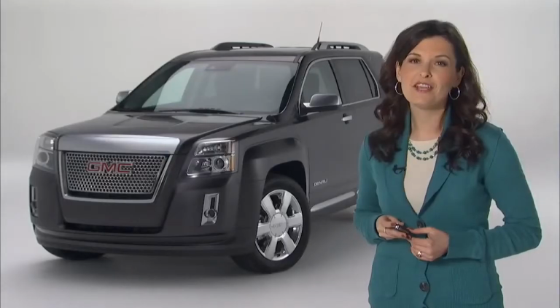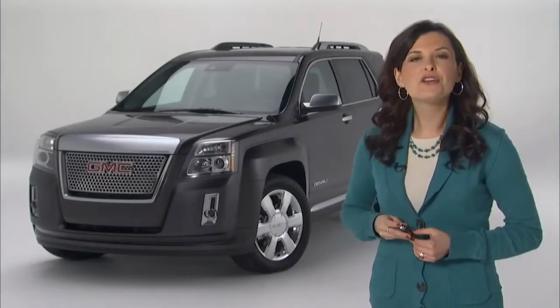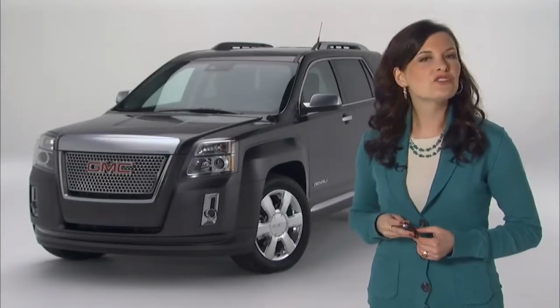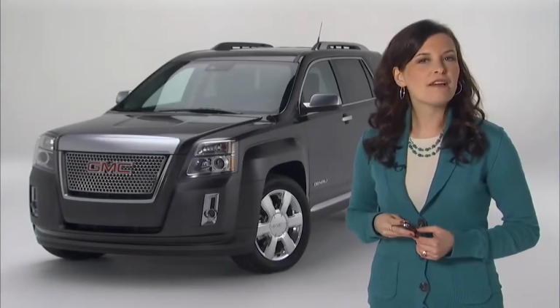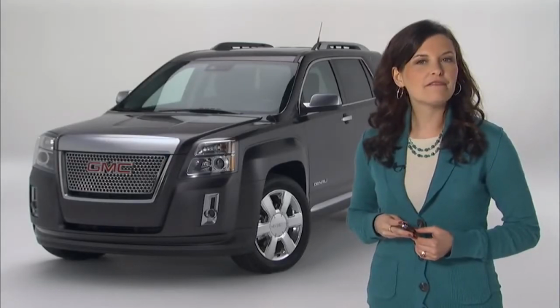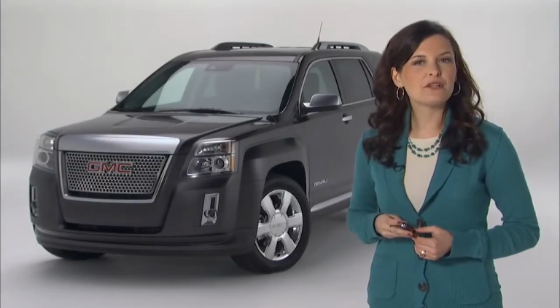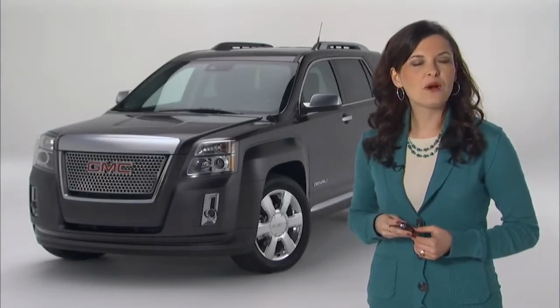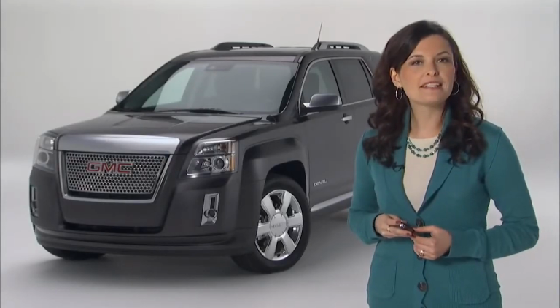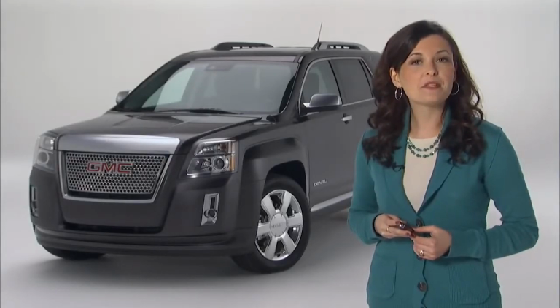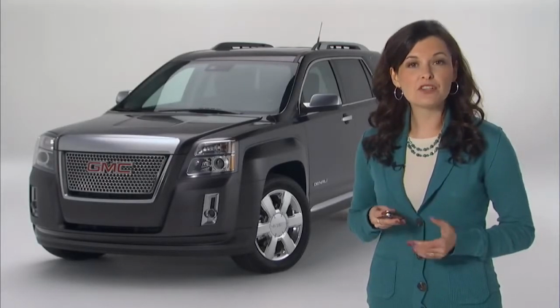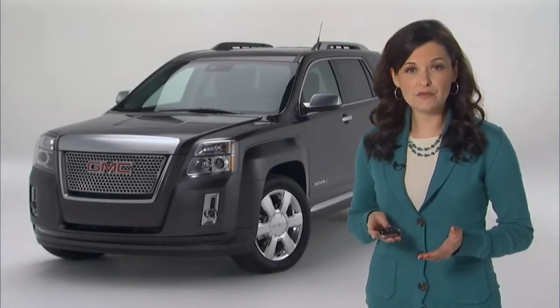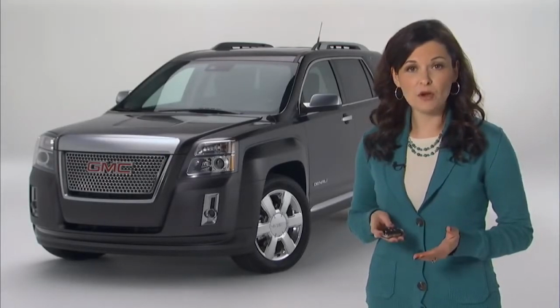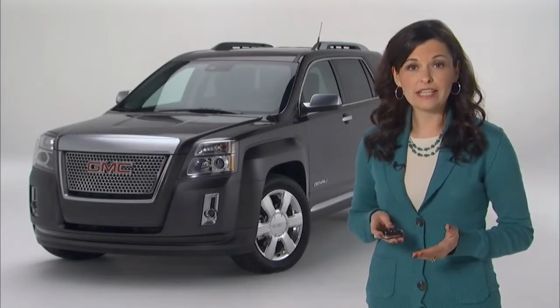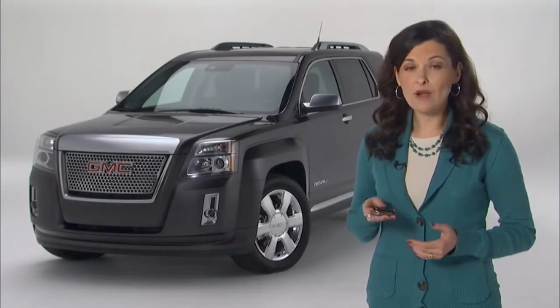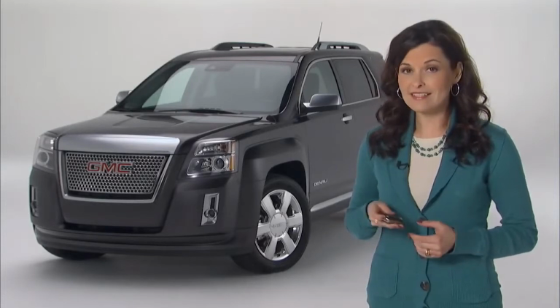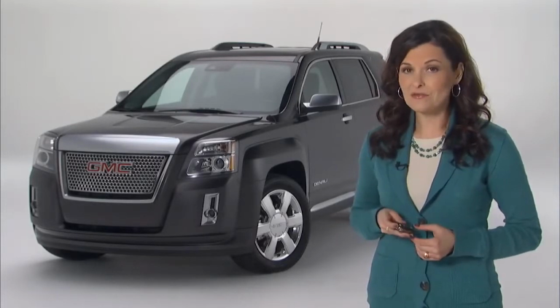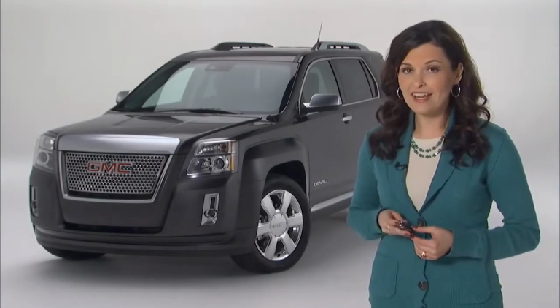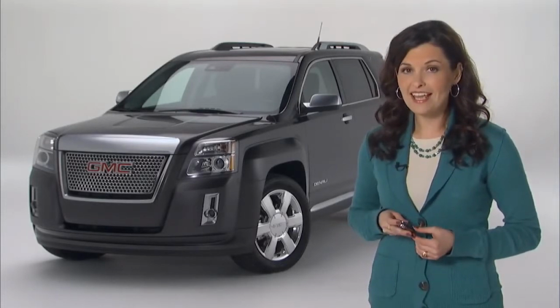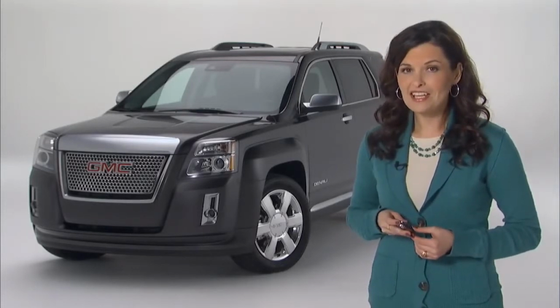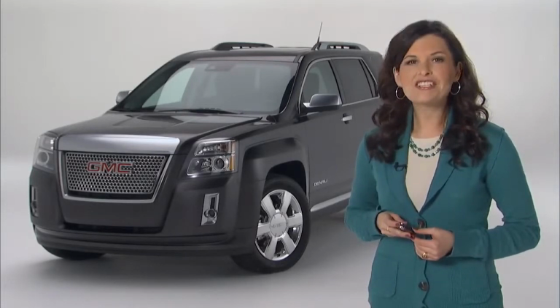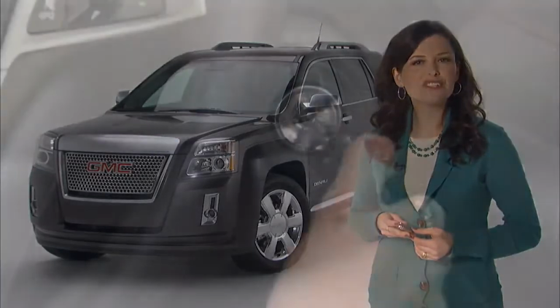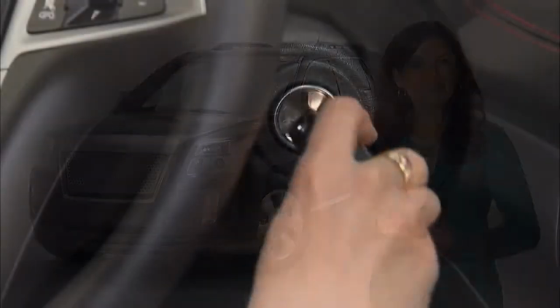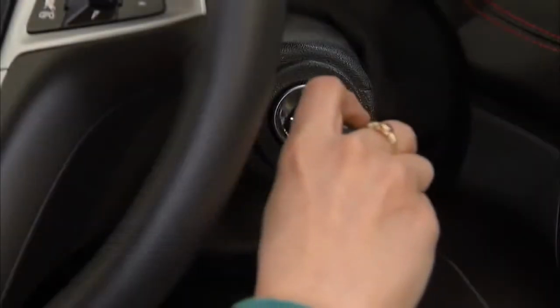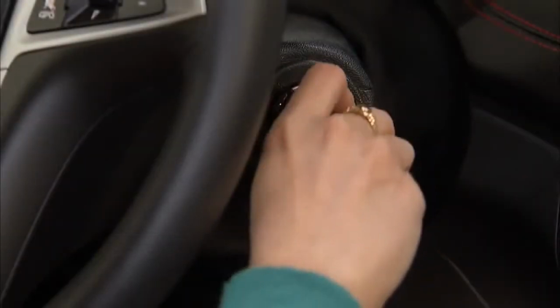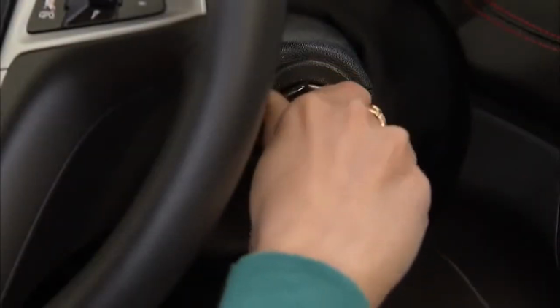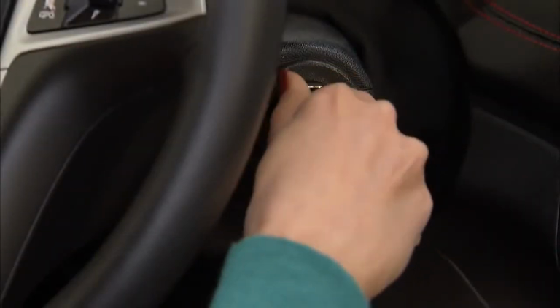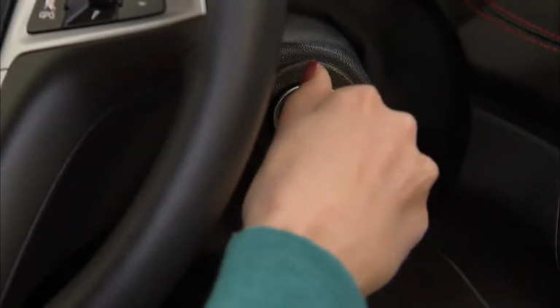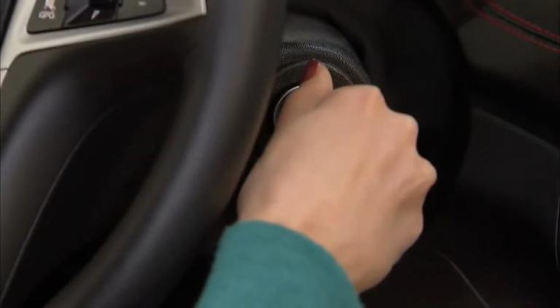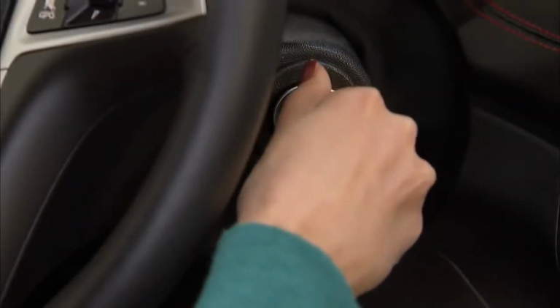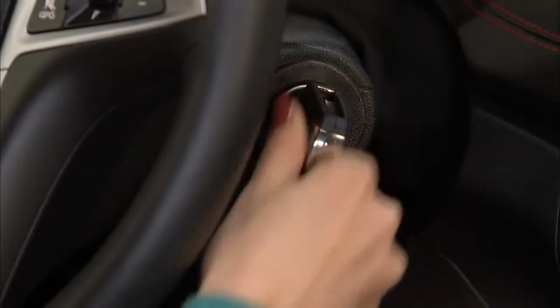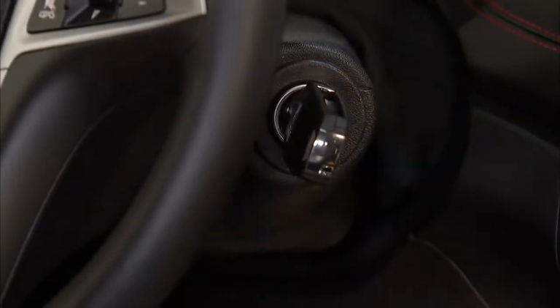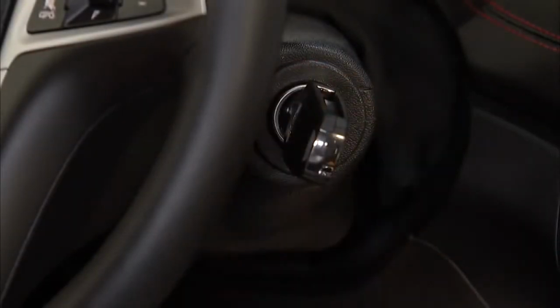To drive the vehicle once it has been started remotely and while it is still running, just insert the key and turn it to the on, run position.